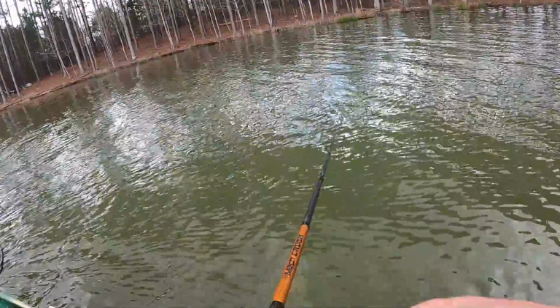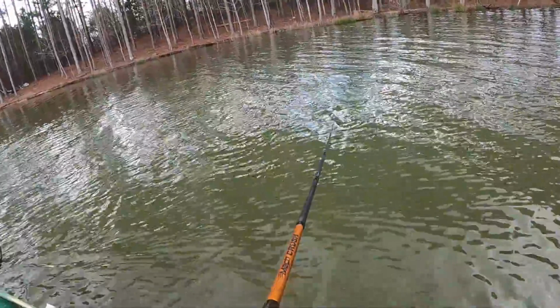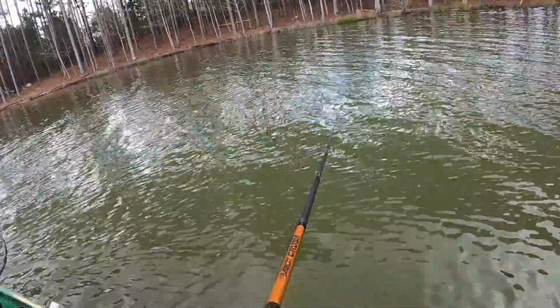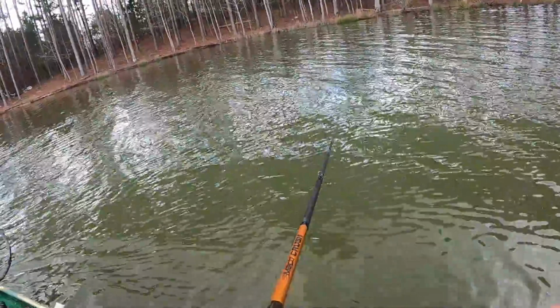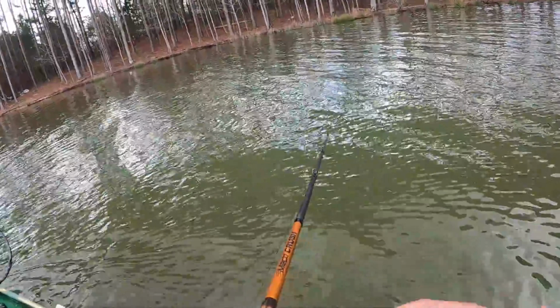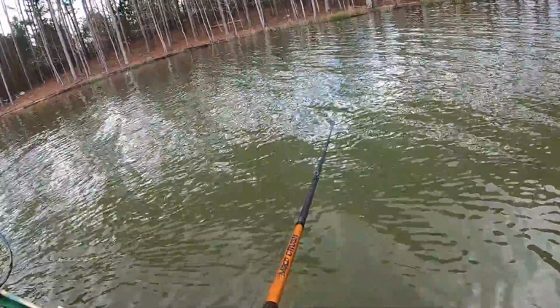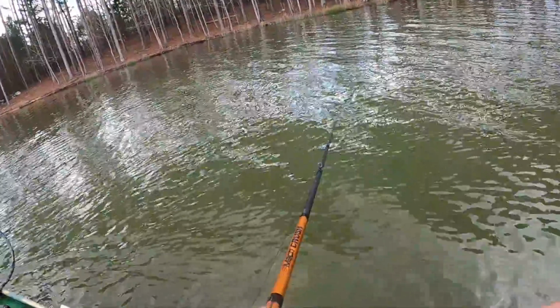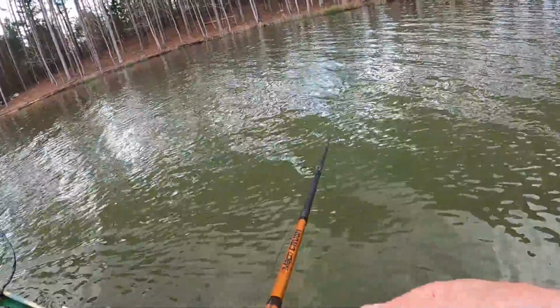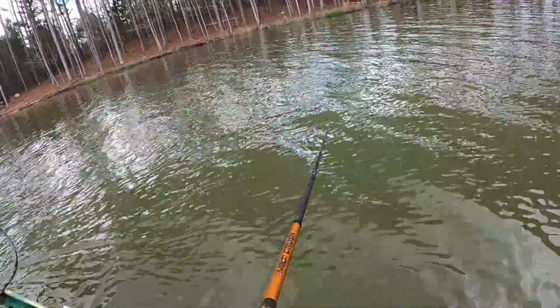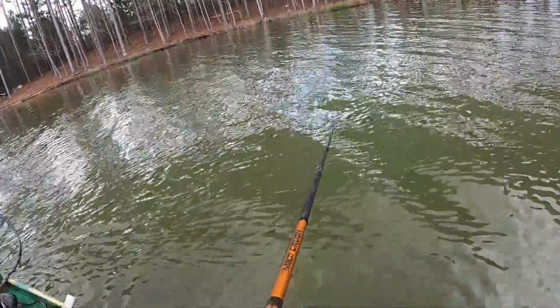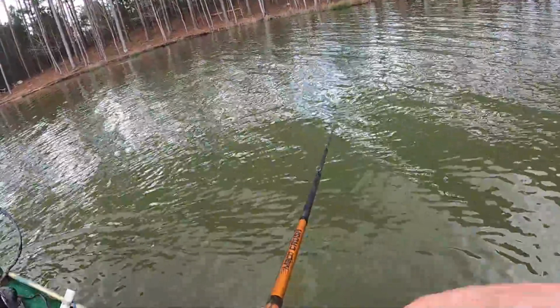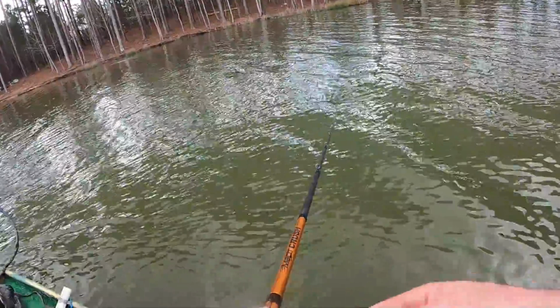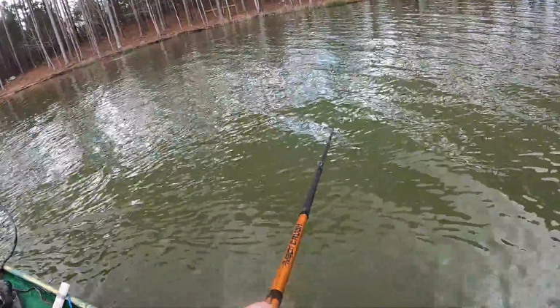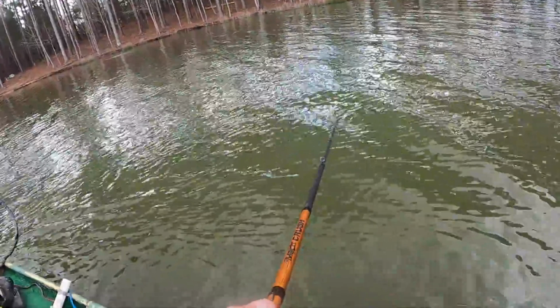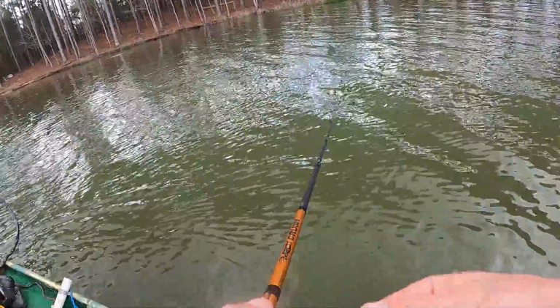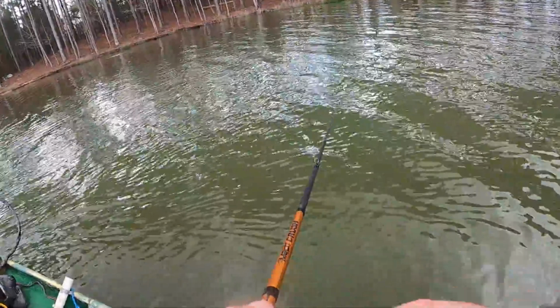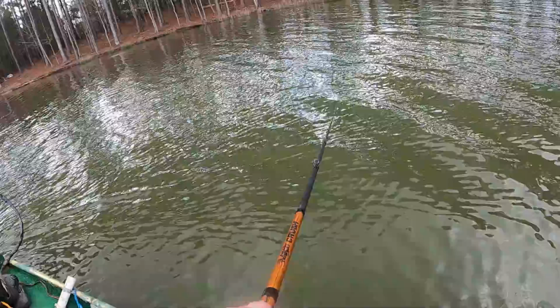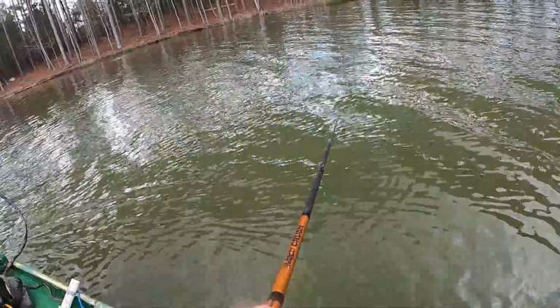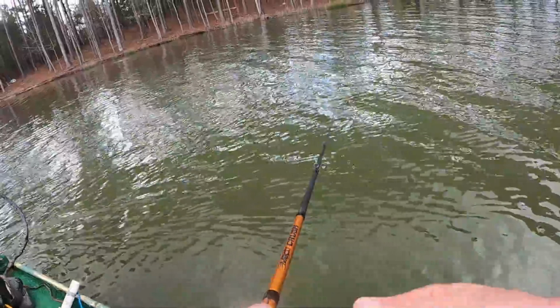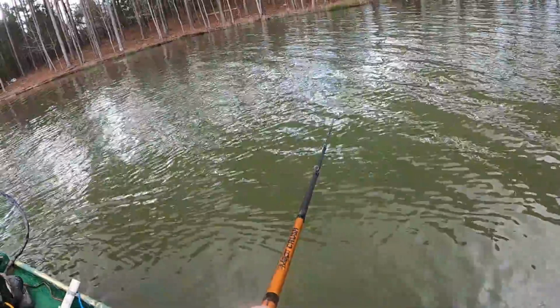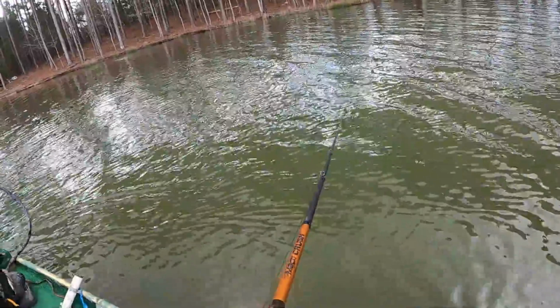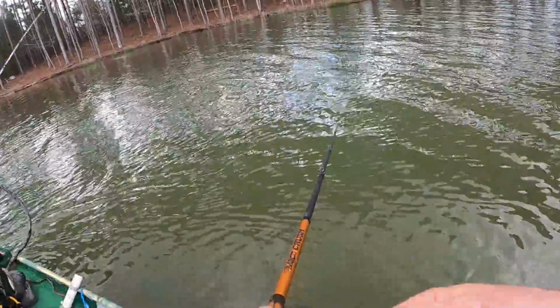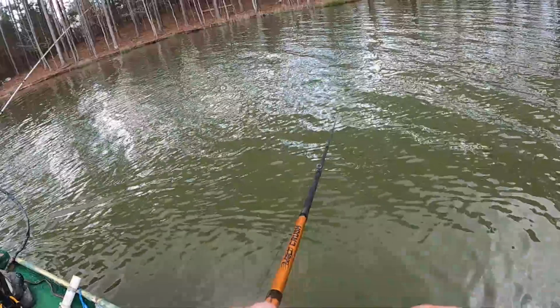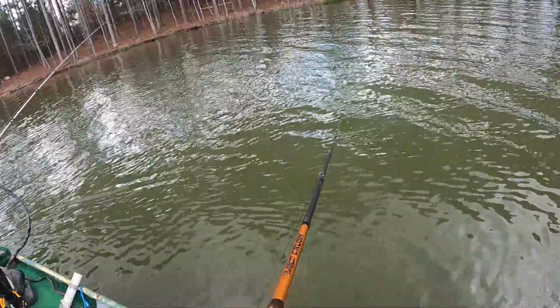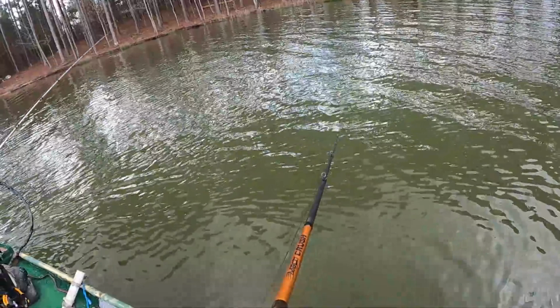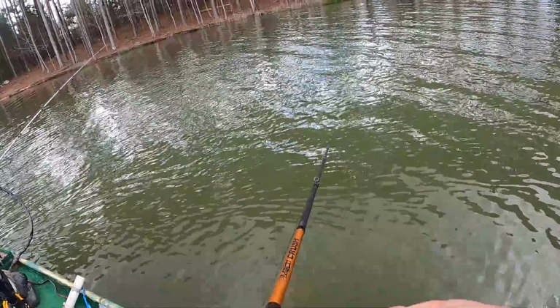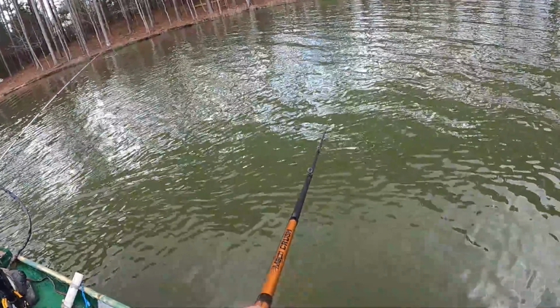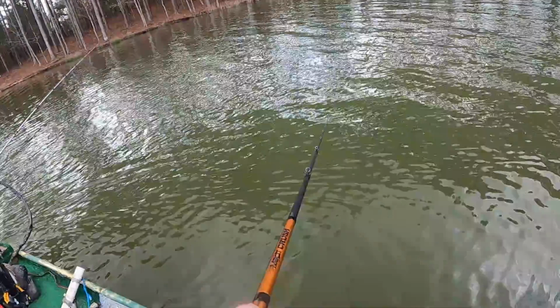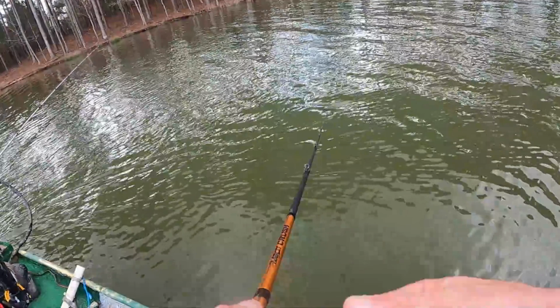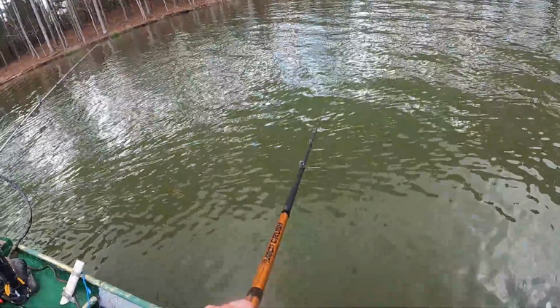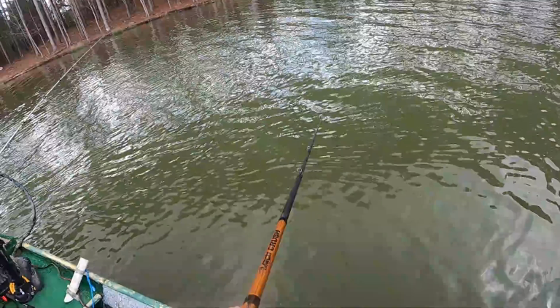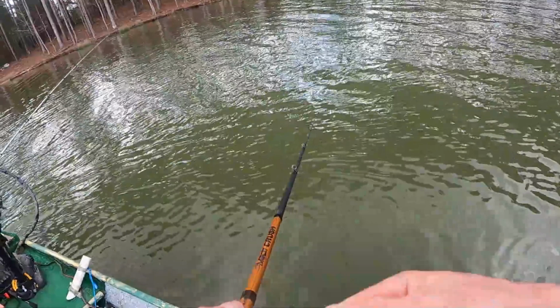That is two bass for the day in super shallow water. Don't know if we've found a pattern yet, but all I know is we've got two — both in two feet and less, and zero bites anywhere else.